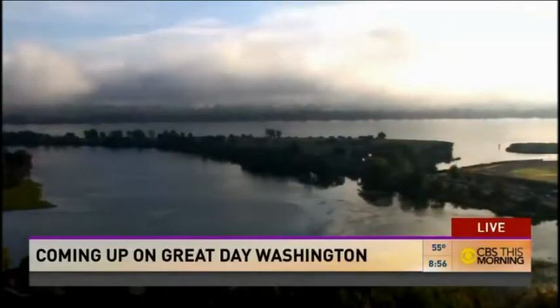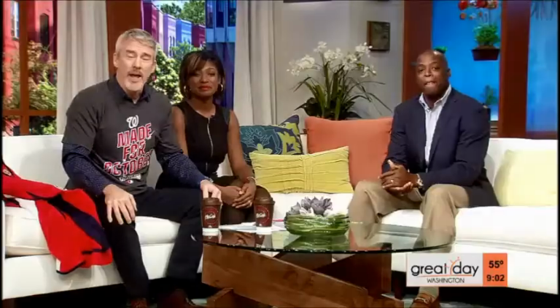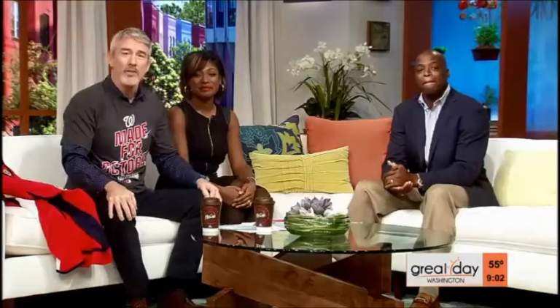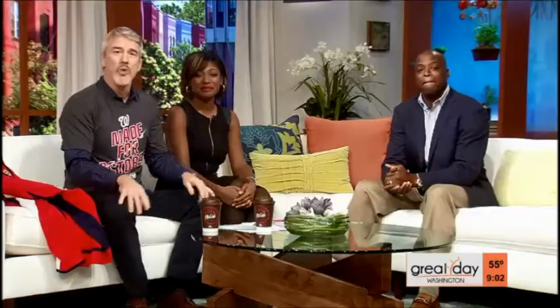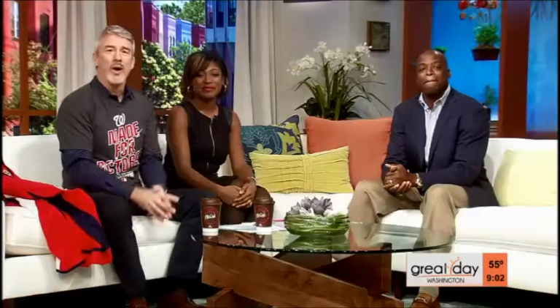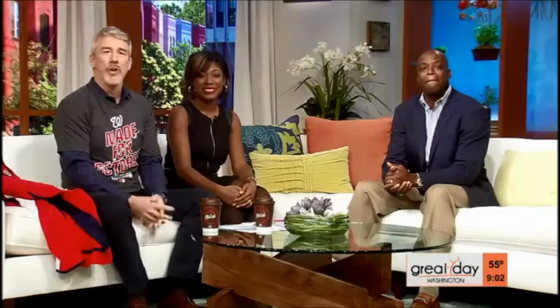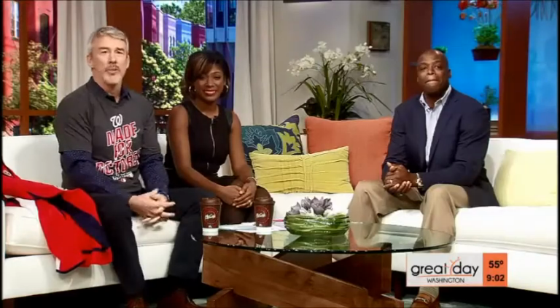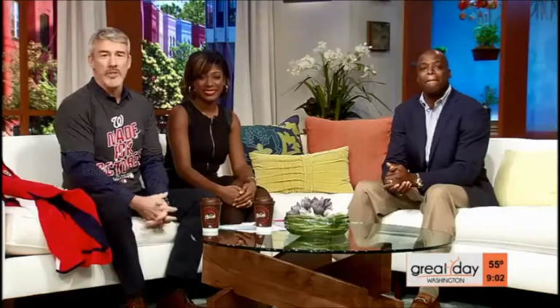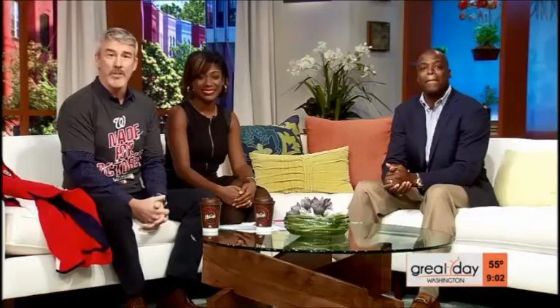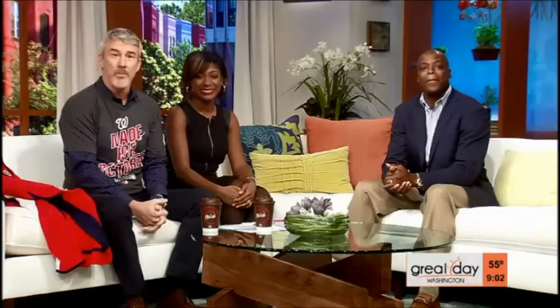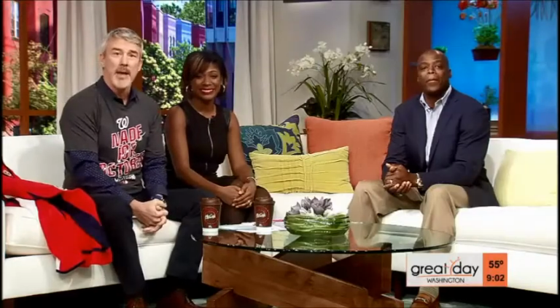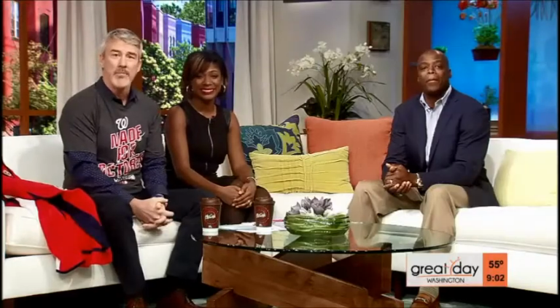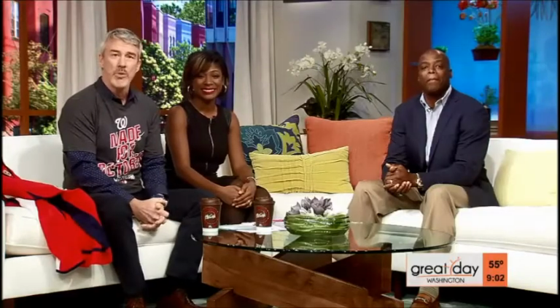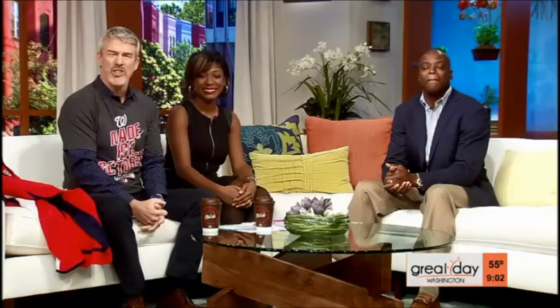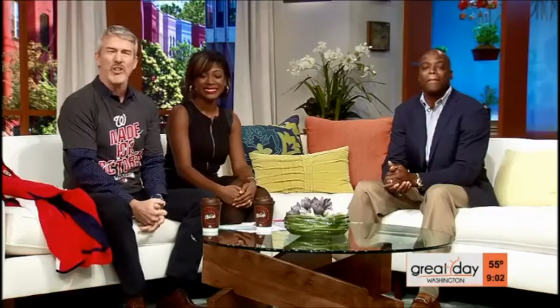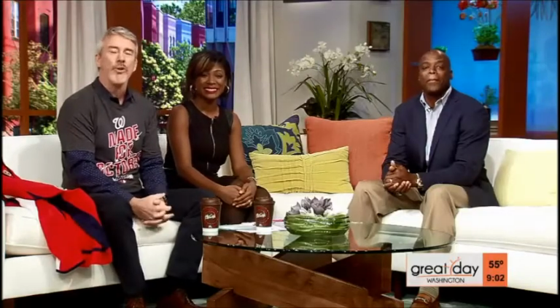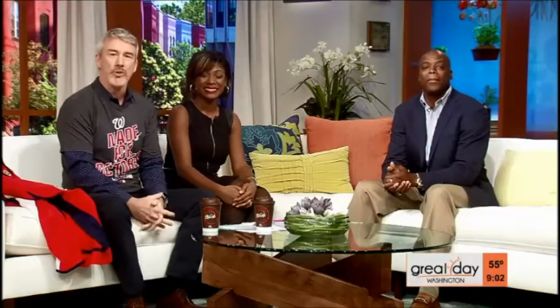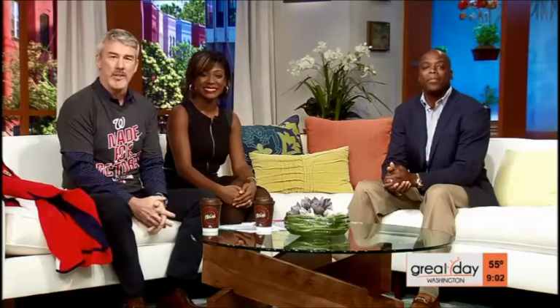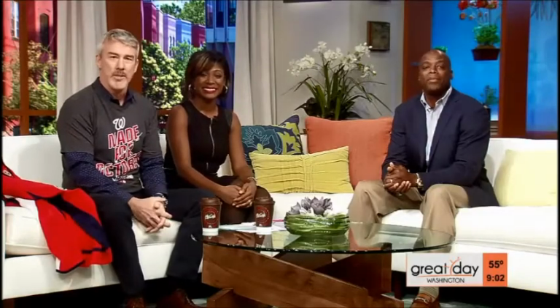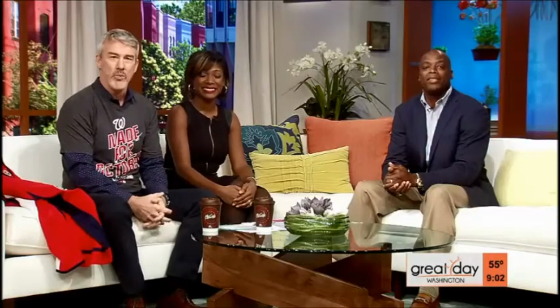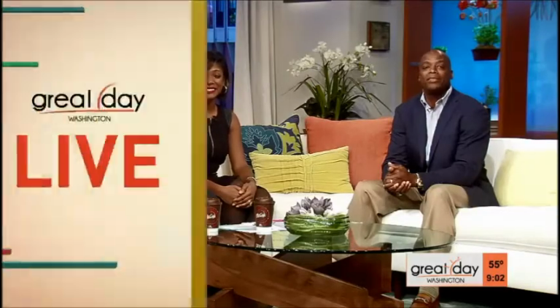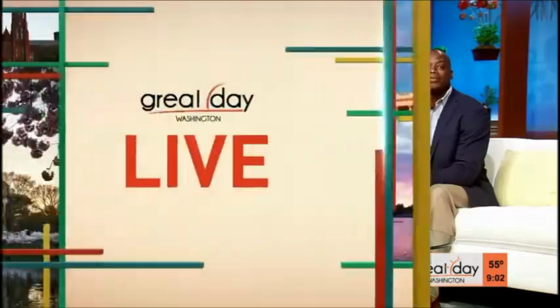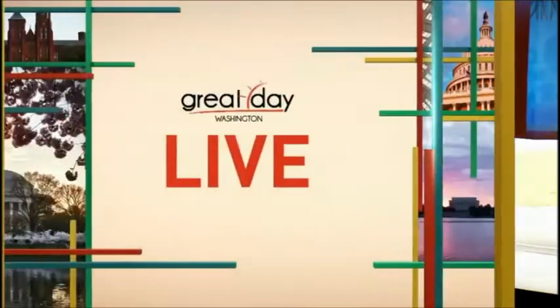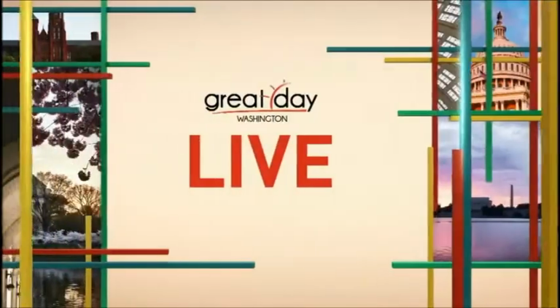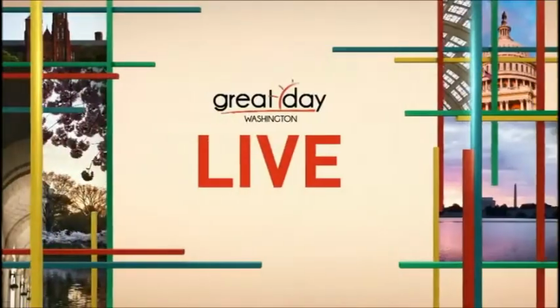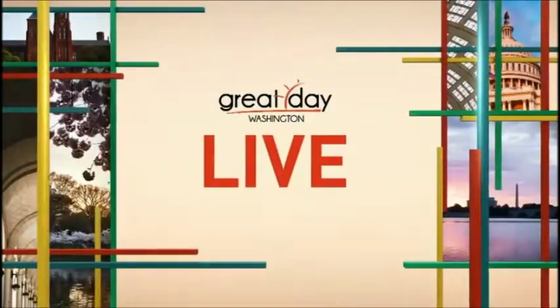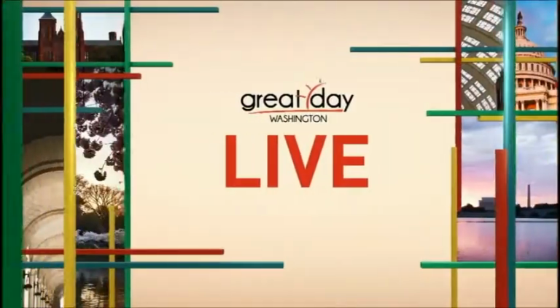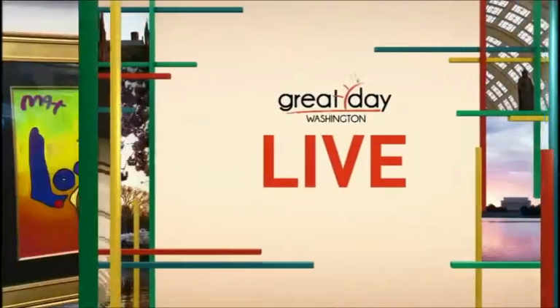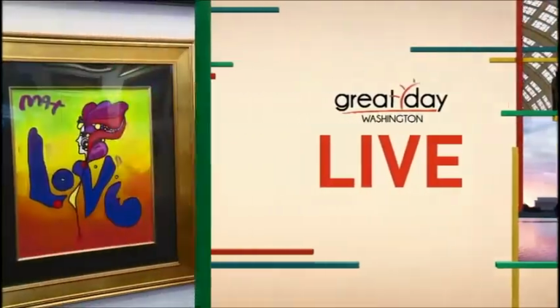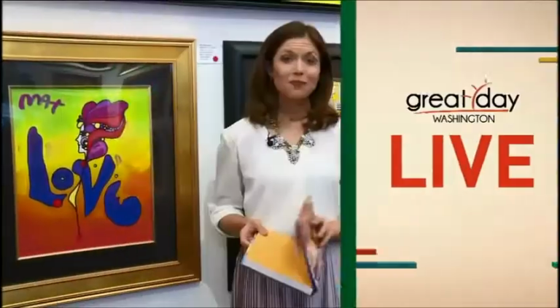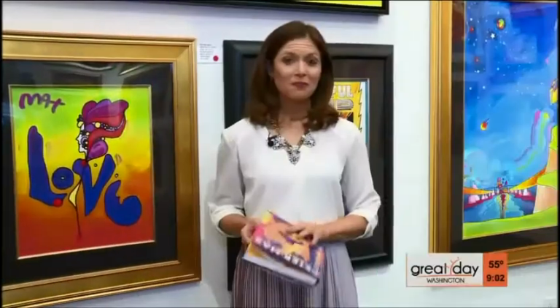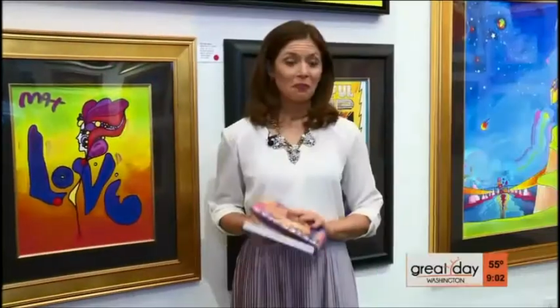Head out to the always colorful Megan Mooney — she's going to culture us a little bit at the Wentworth Gallery at Tyson's Galleria.